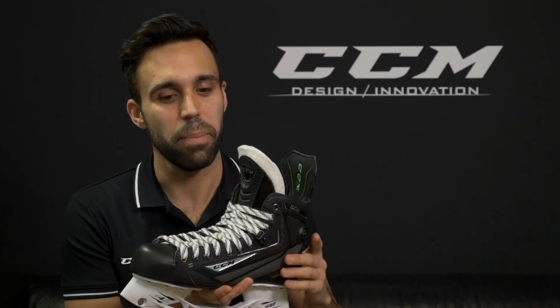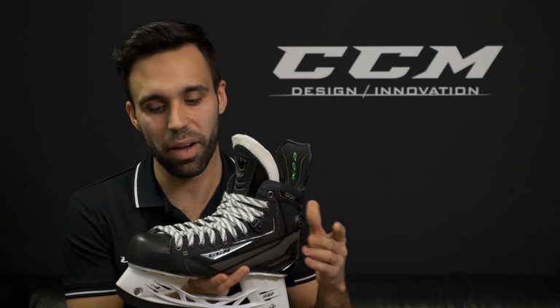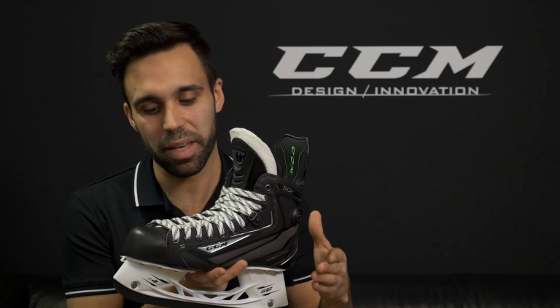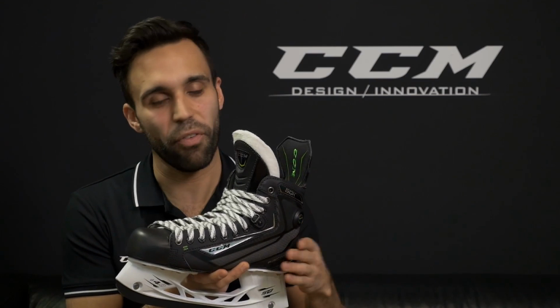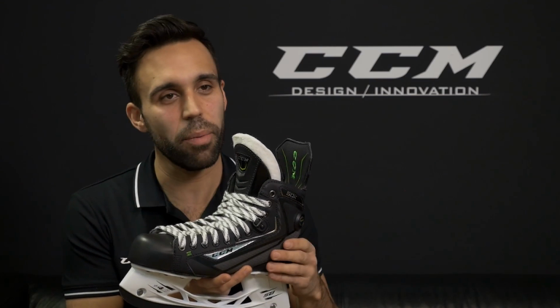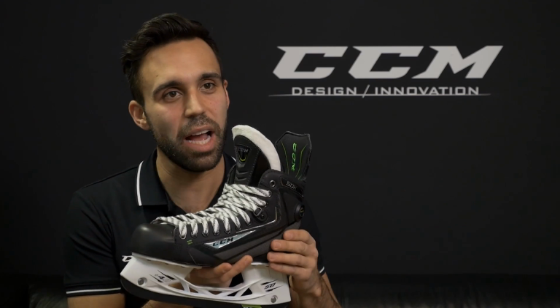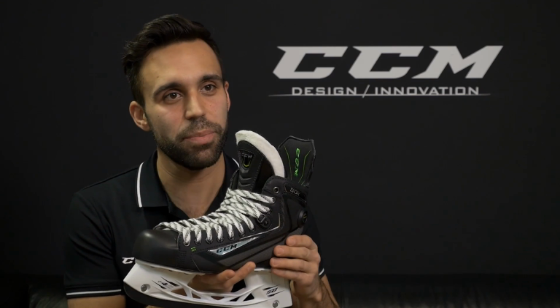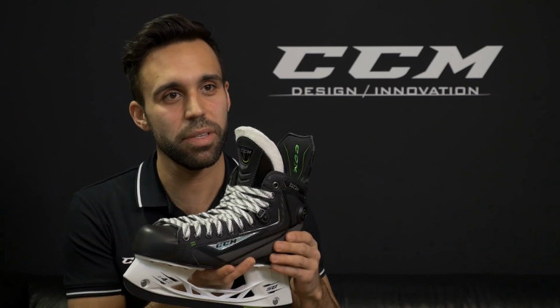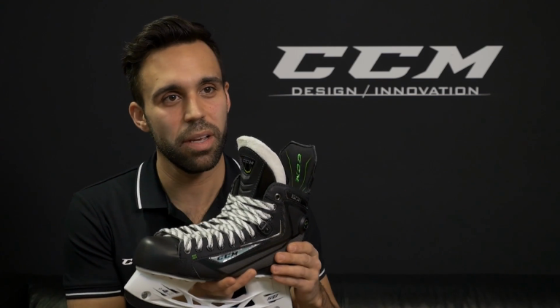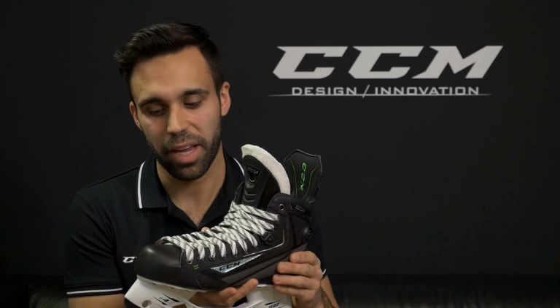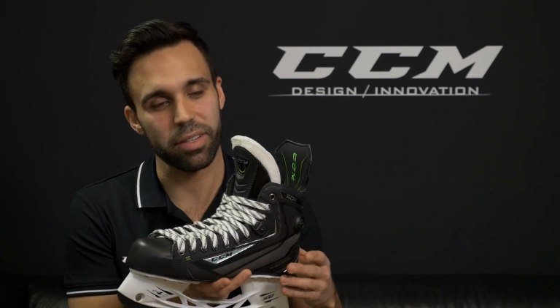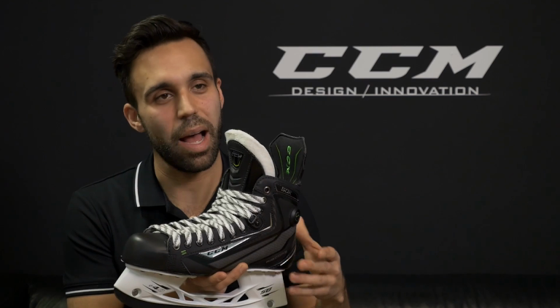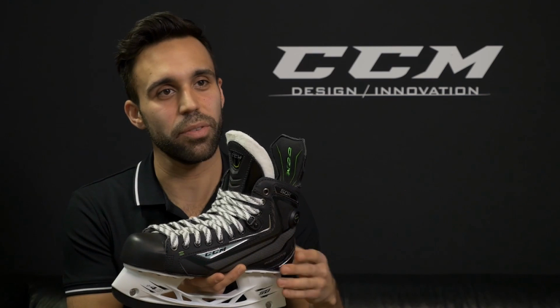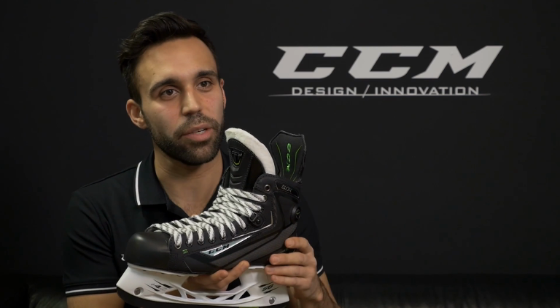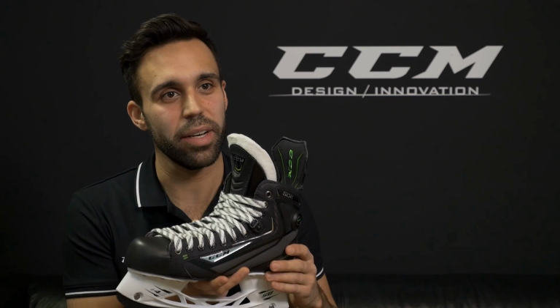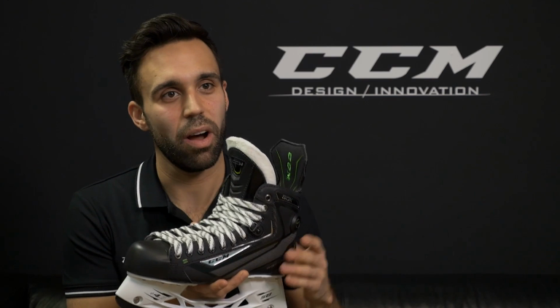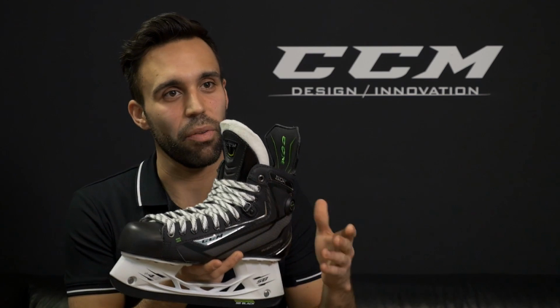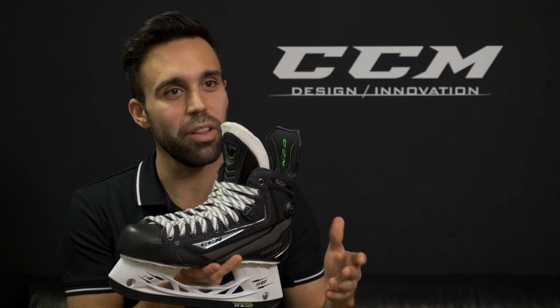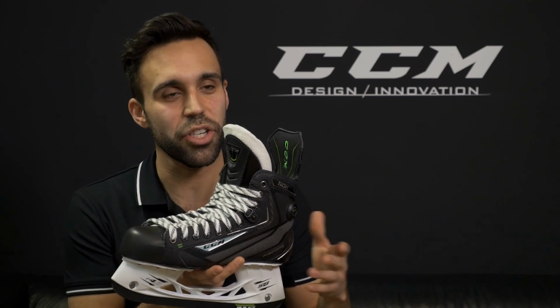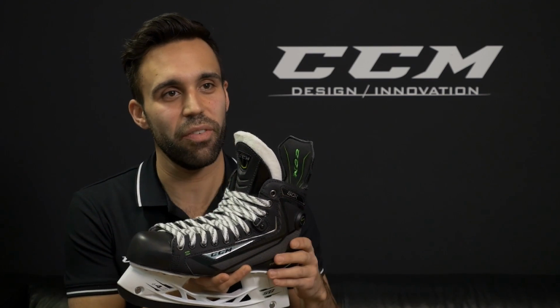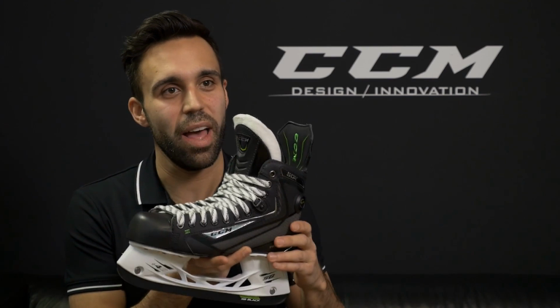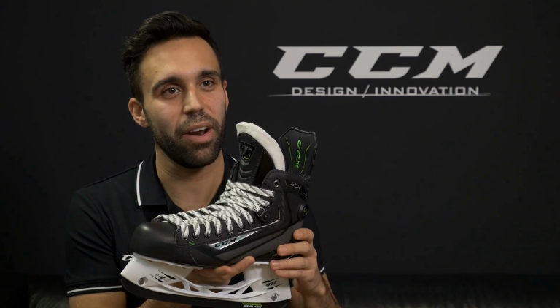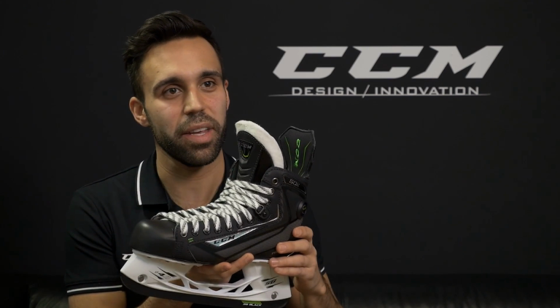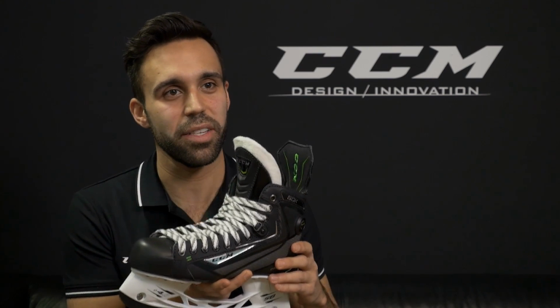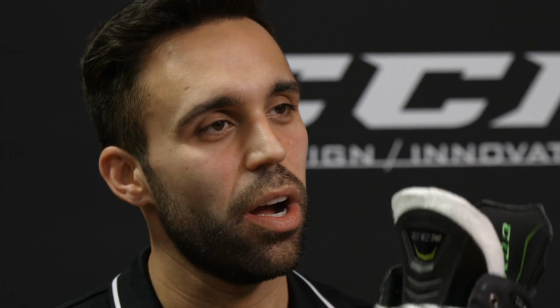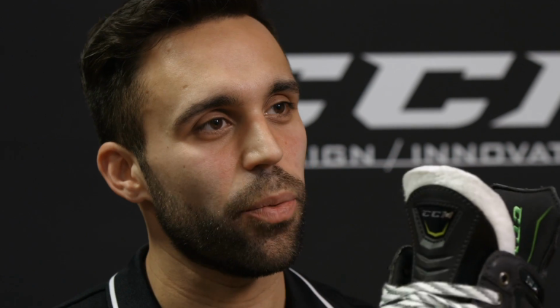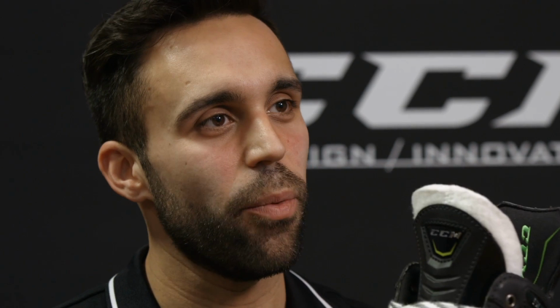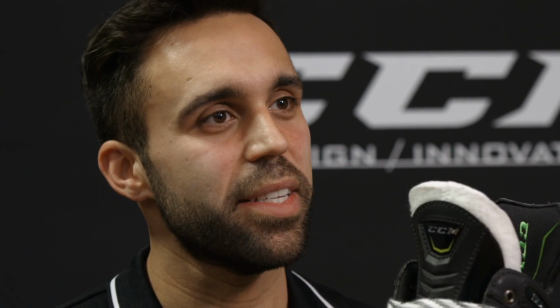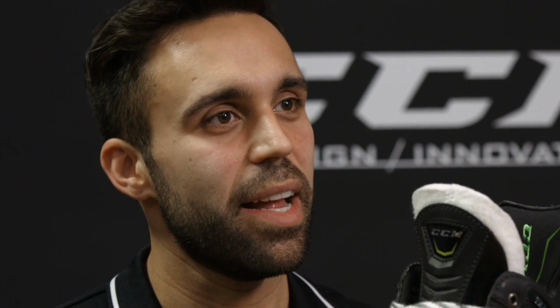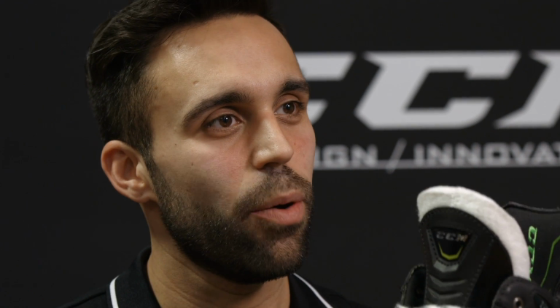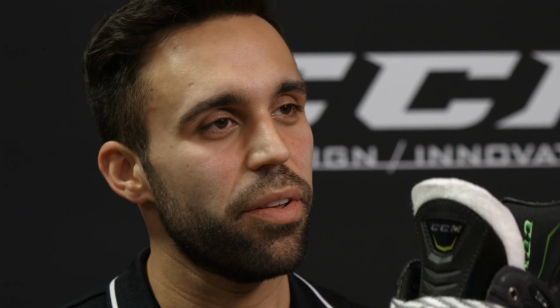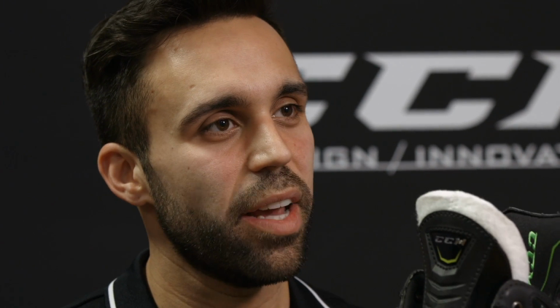Beyond the performance attributes, it looks absolutely great both on the shelf and on the ice. A great way to stand out with your skate.